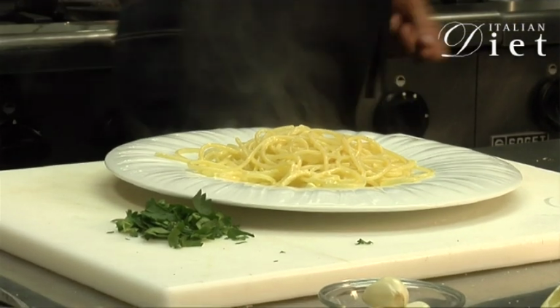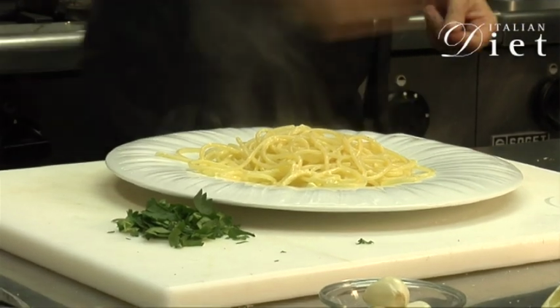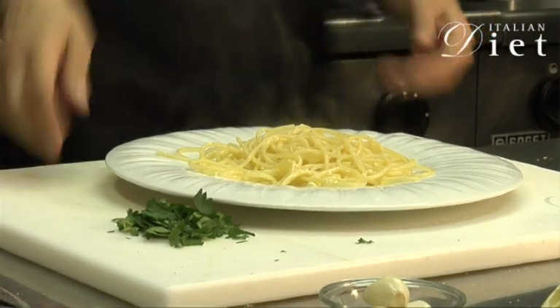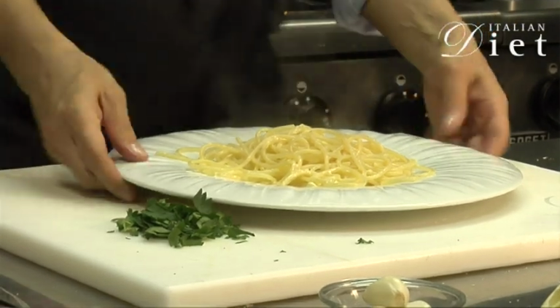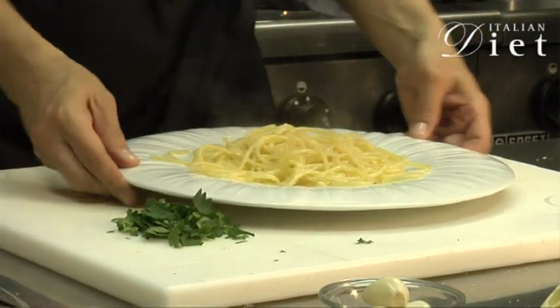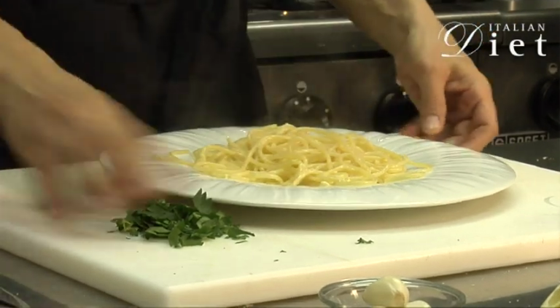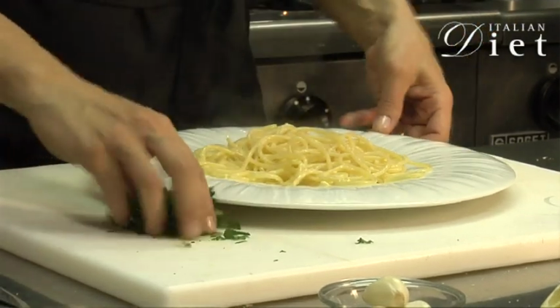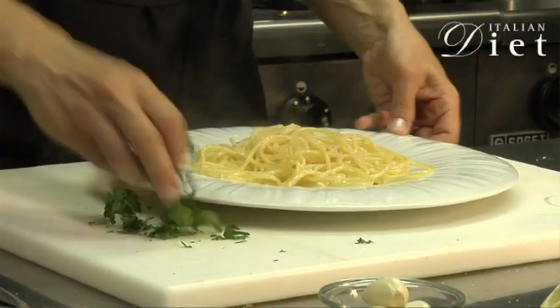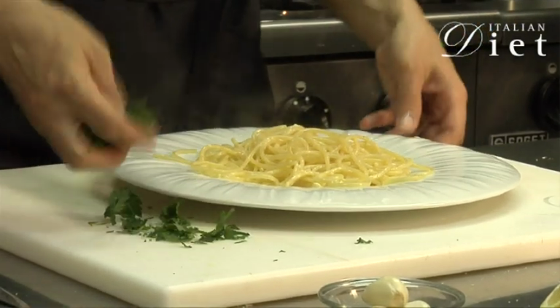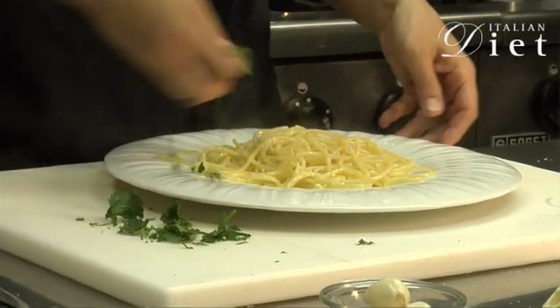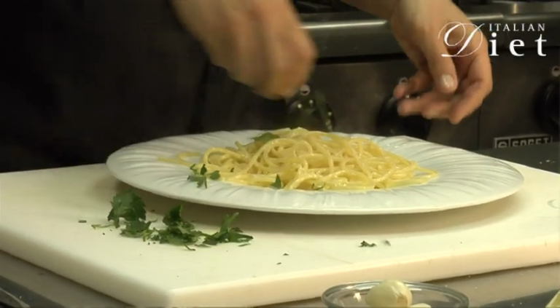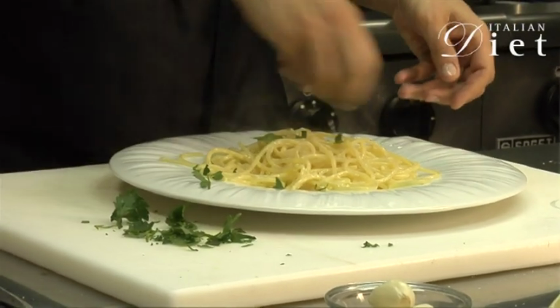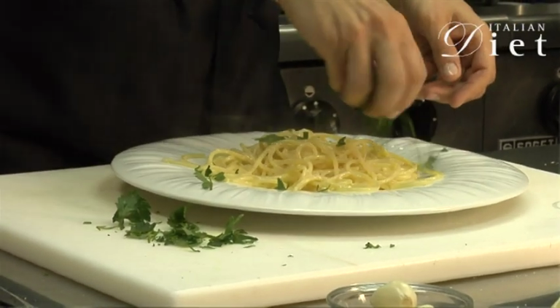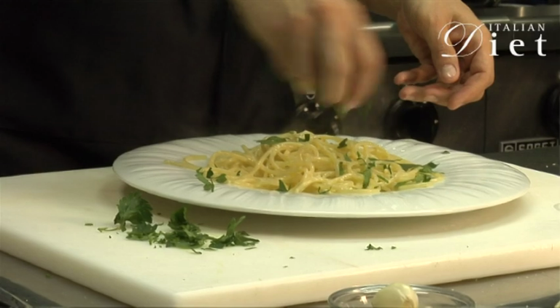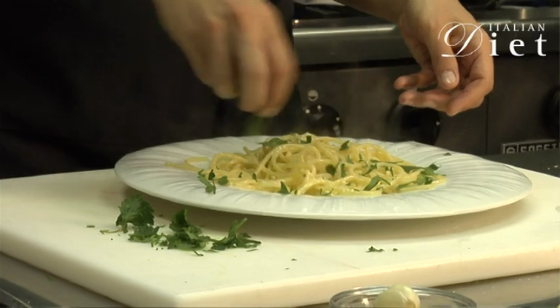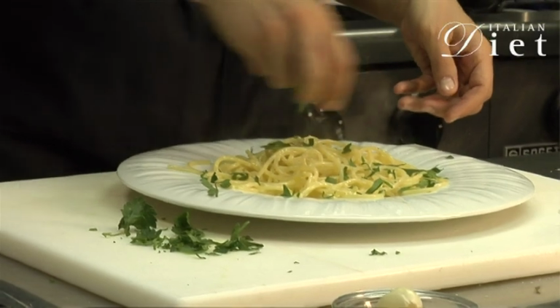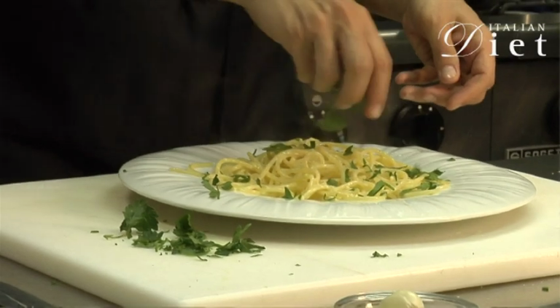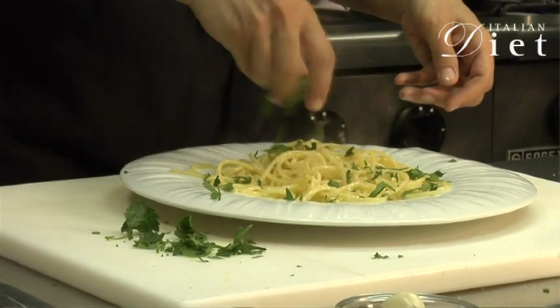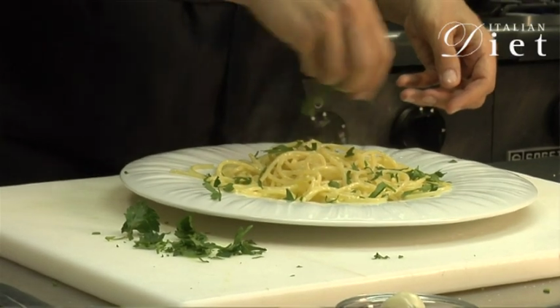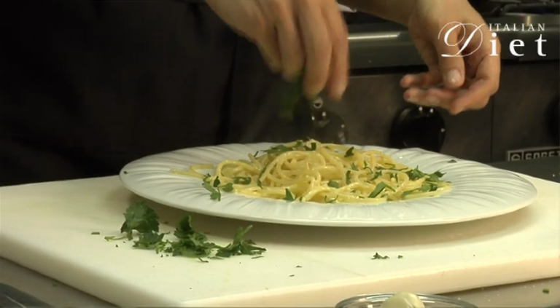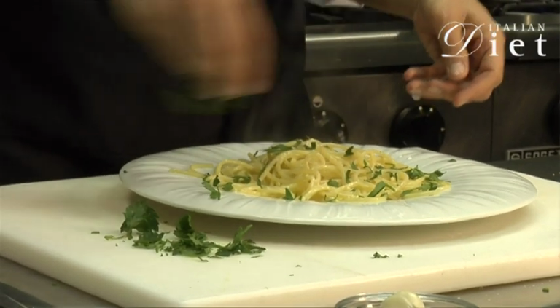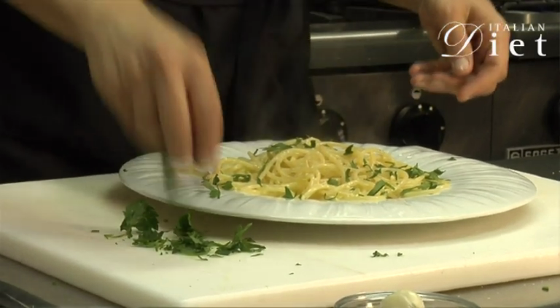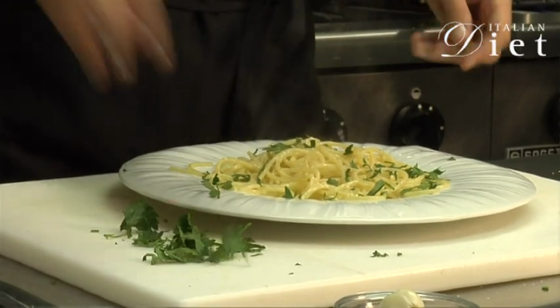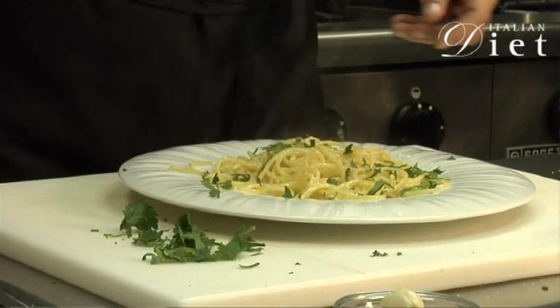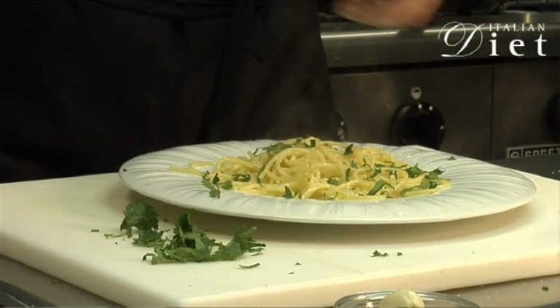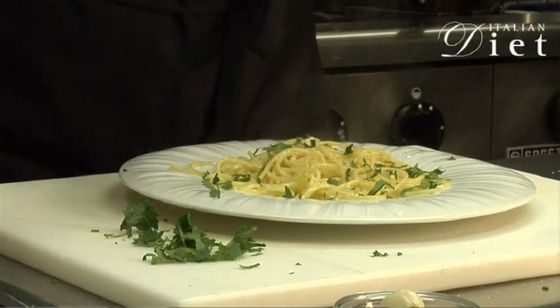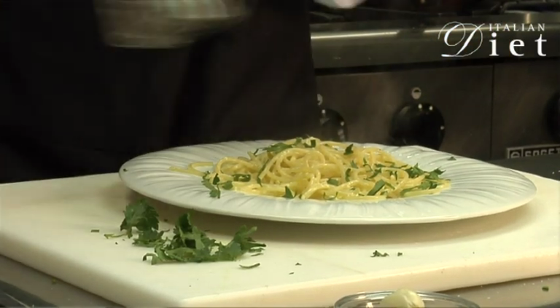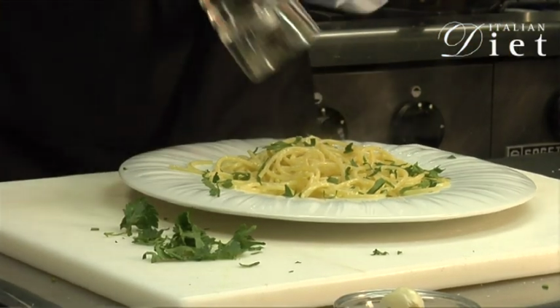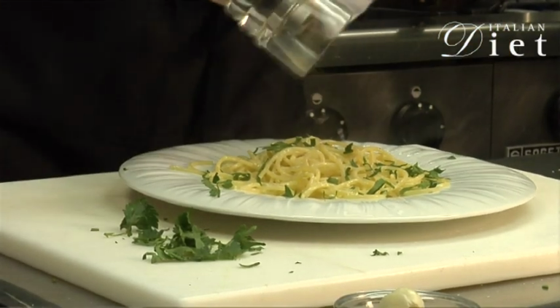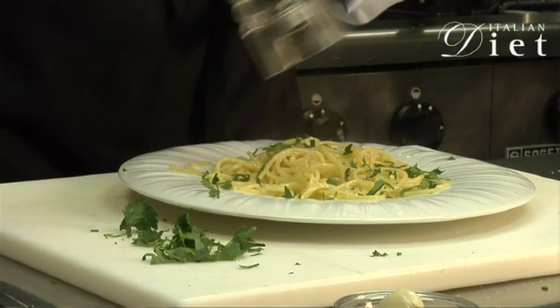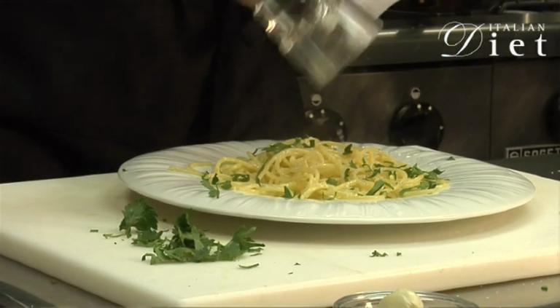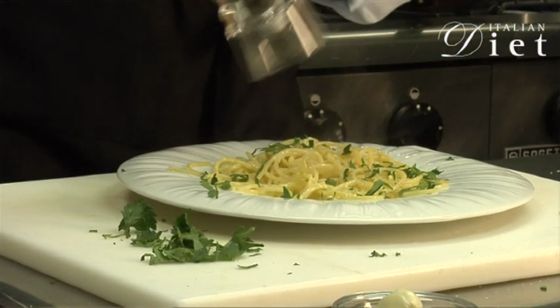And then you sprinkle with some parsley and some pepper.